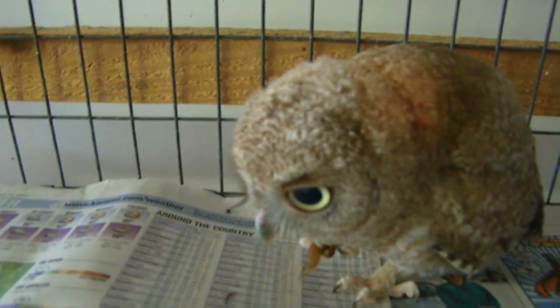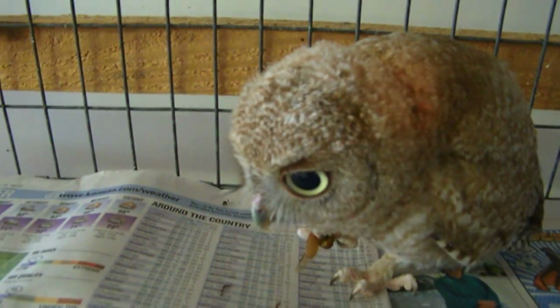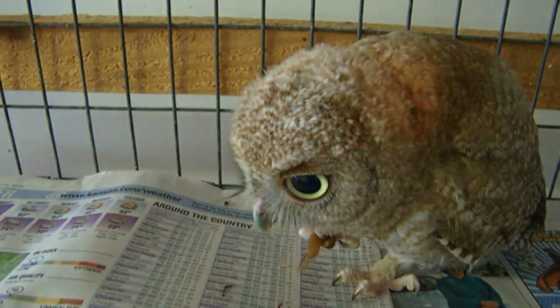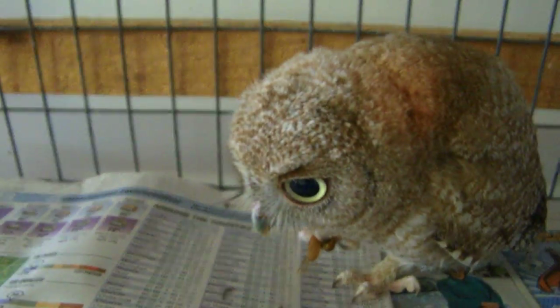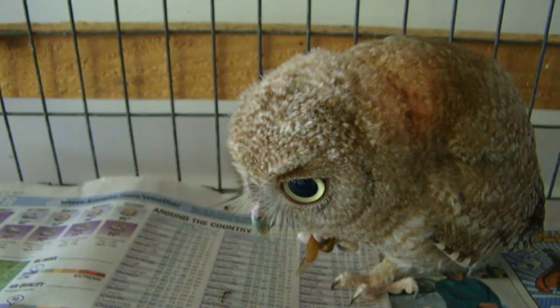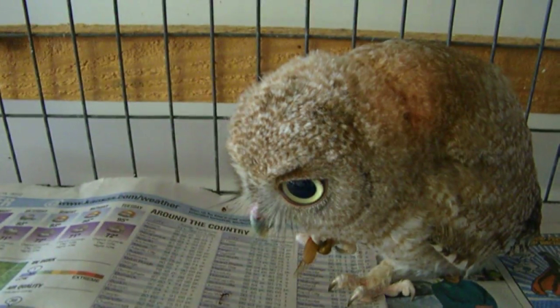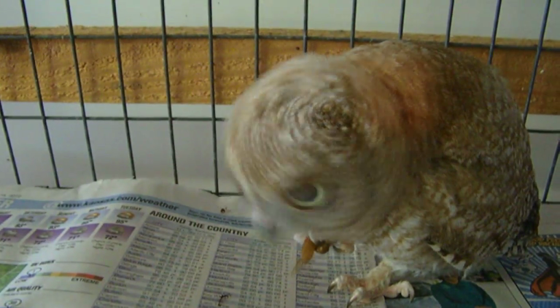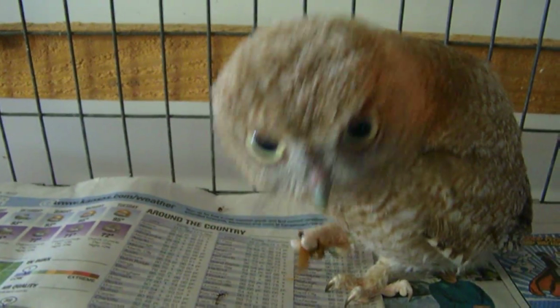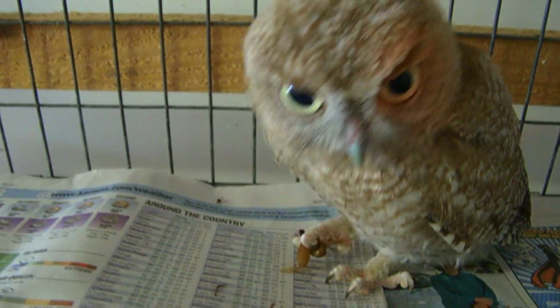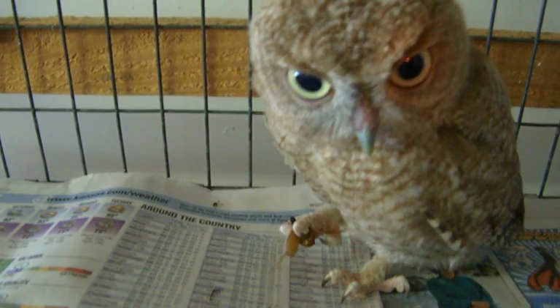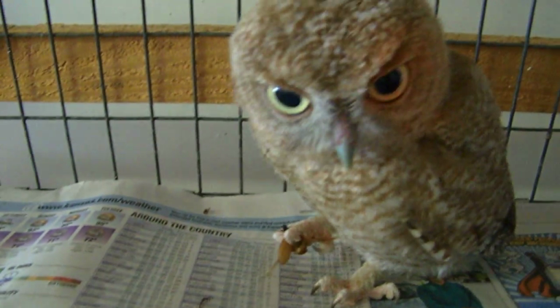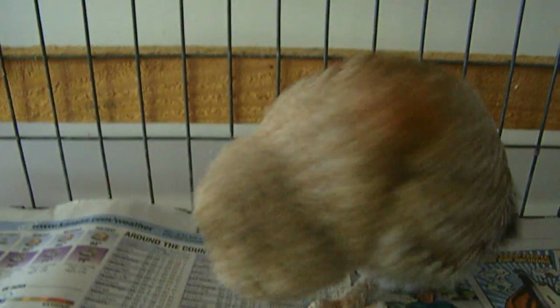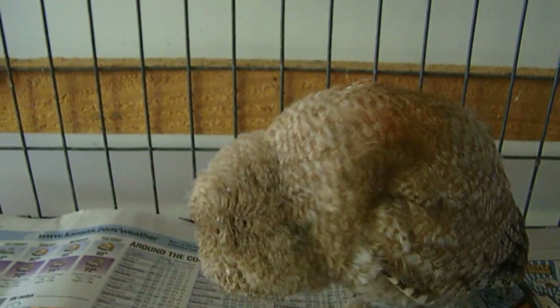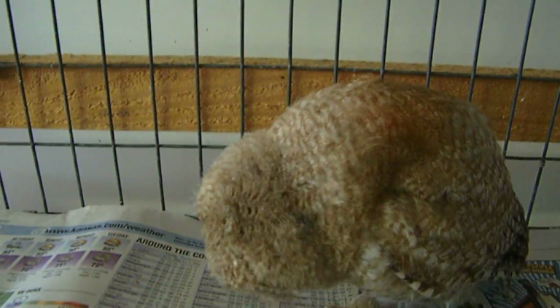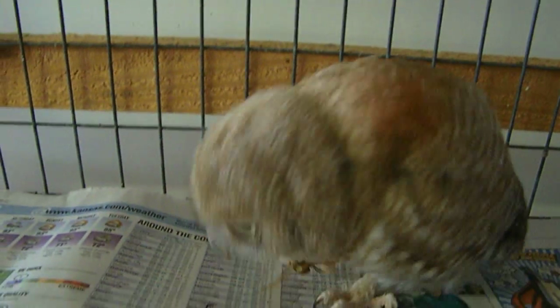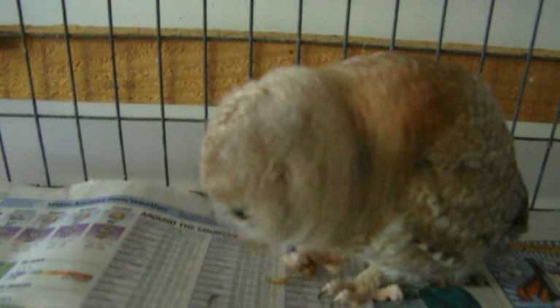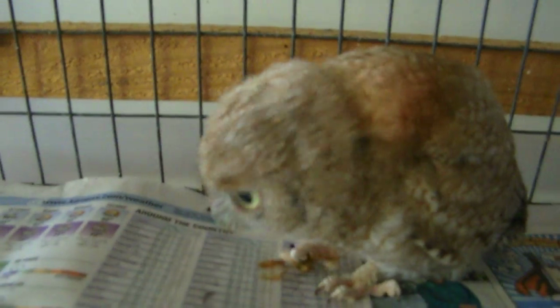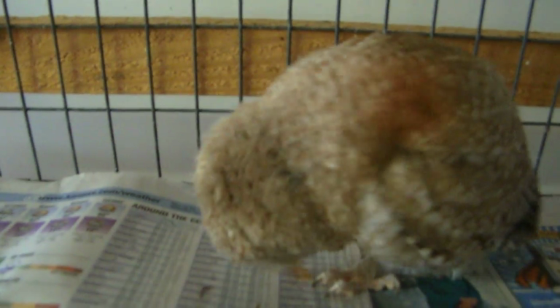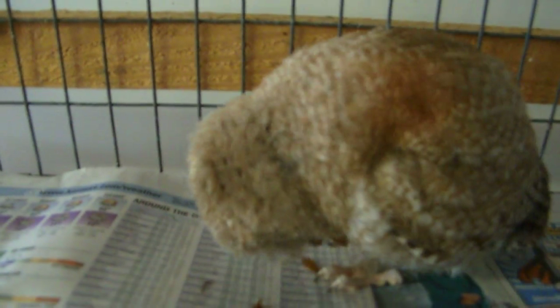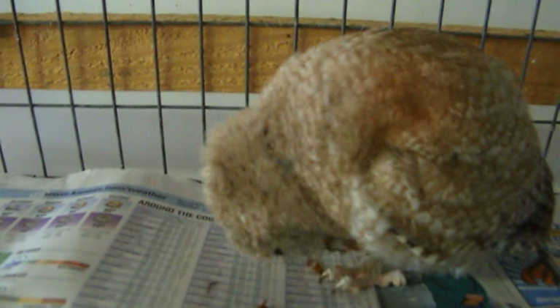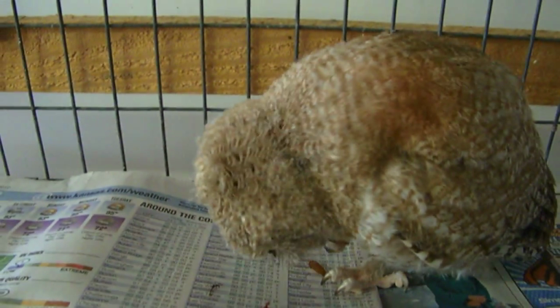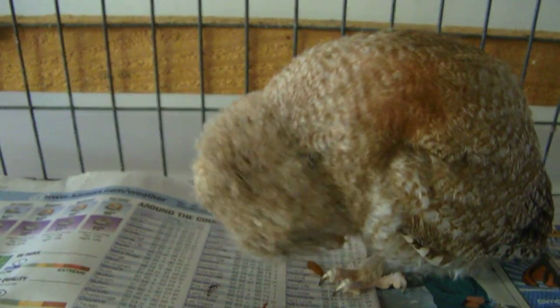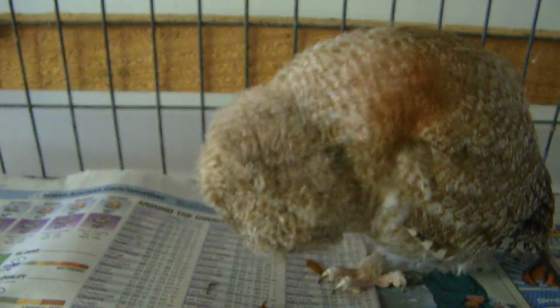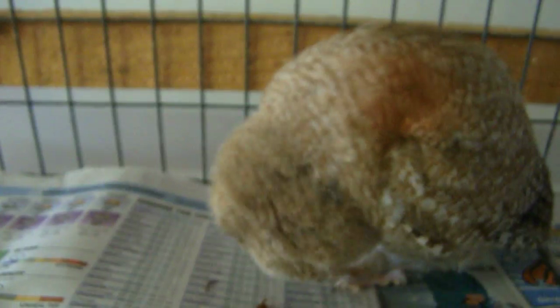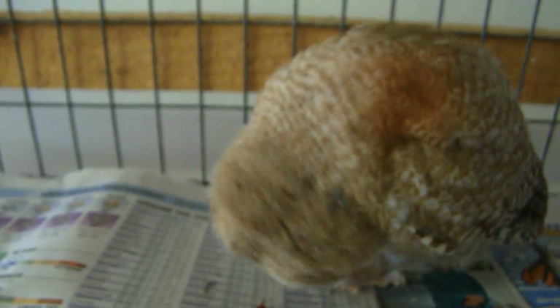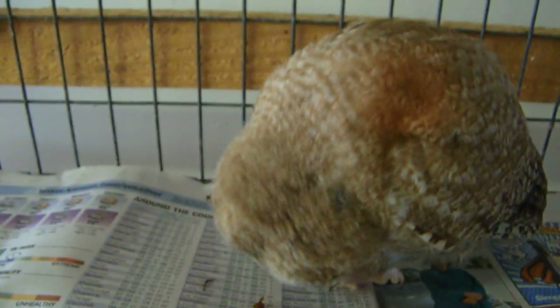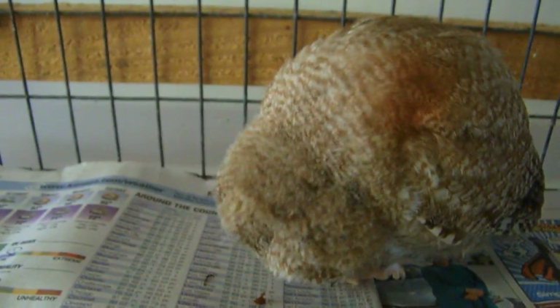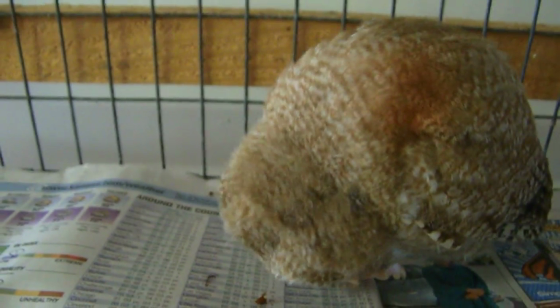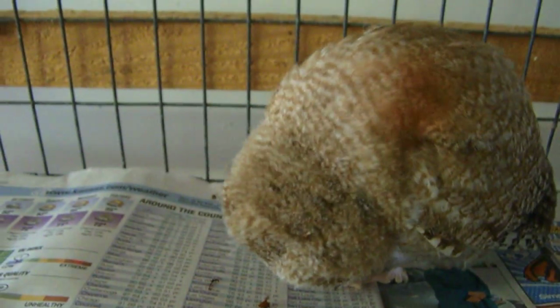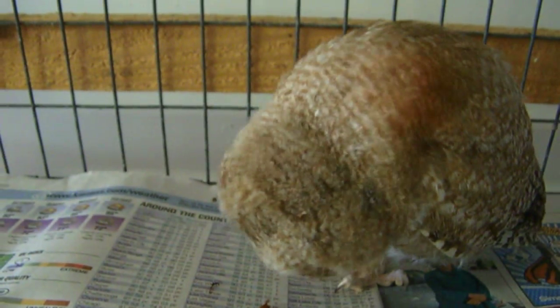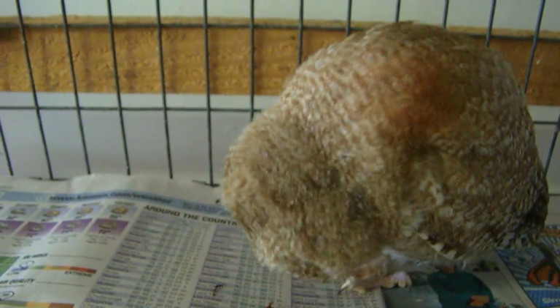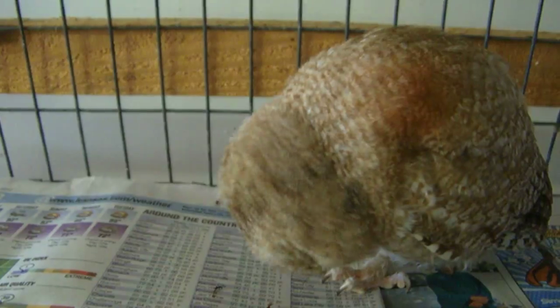From Eagle Valley Raptor Center and Twister our screech owl, we're saying goodbye.